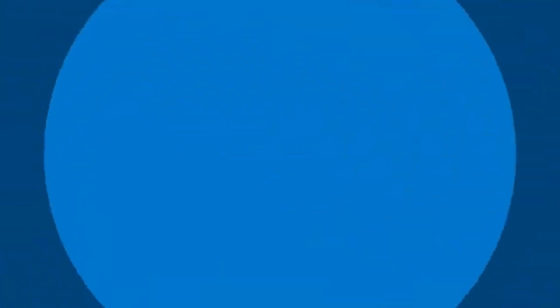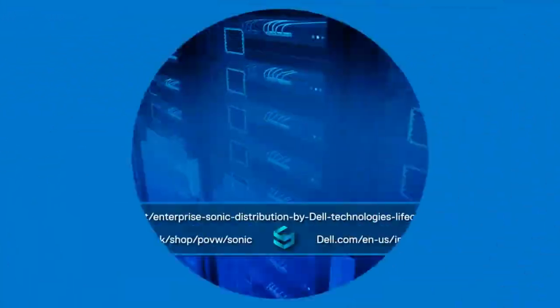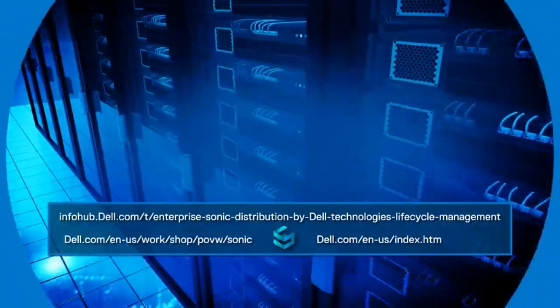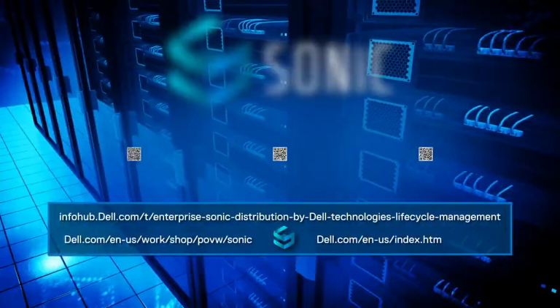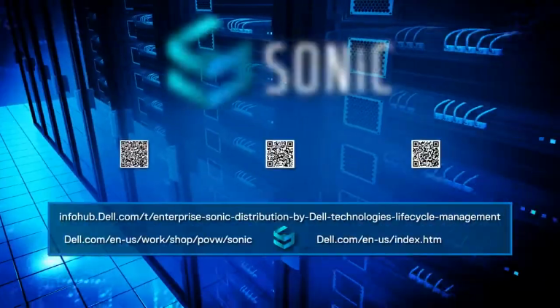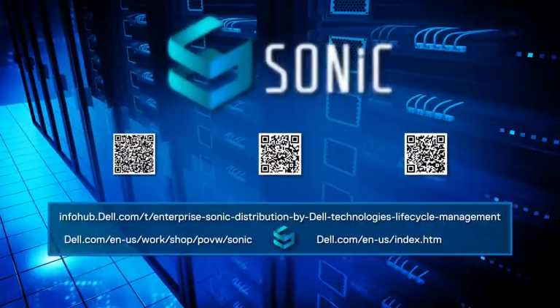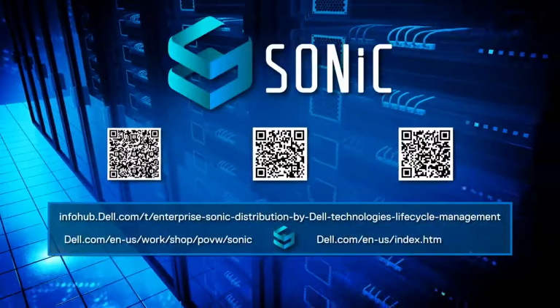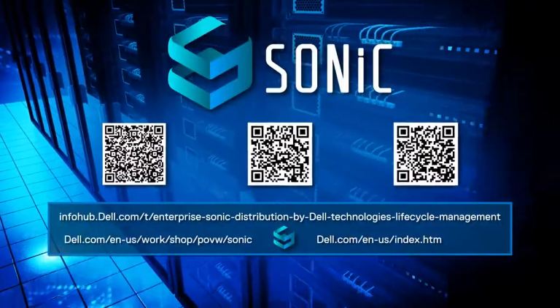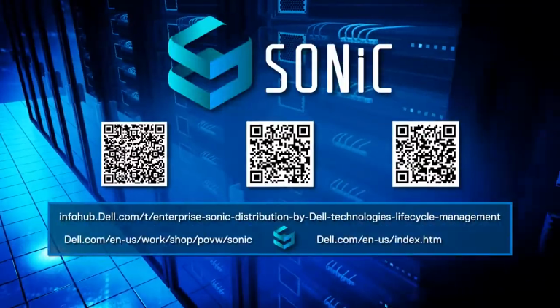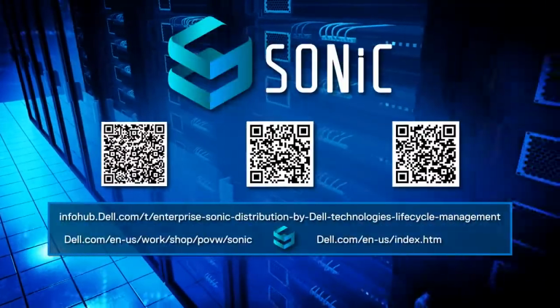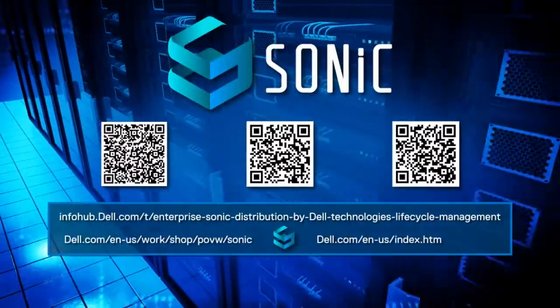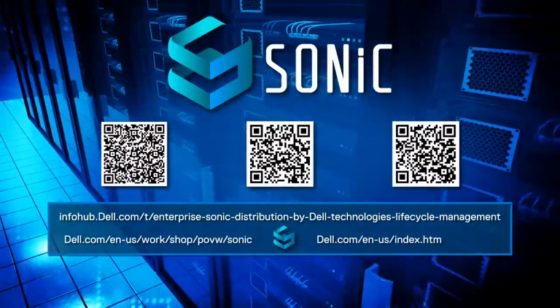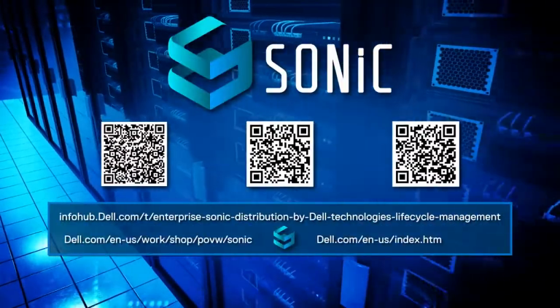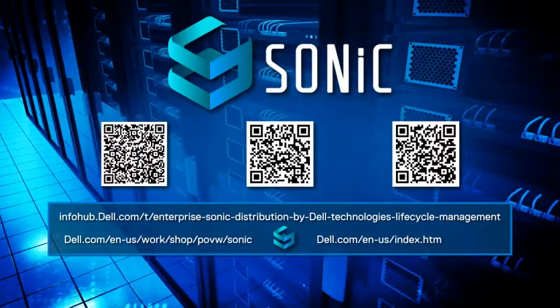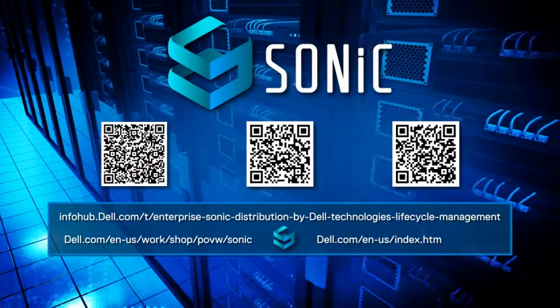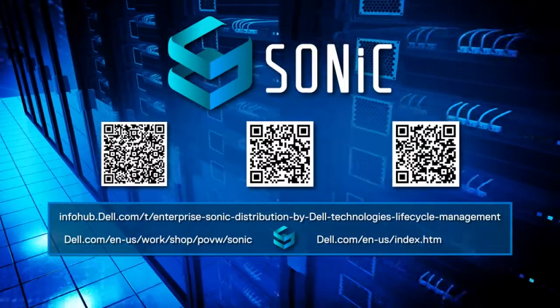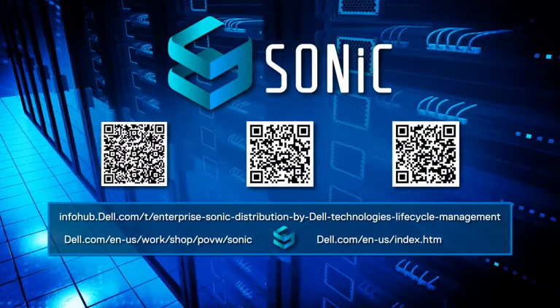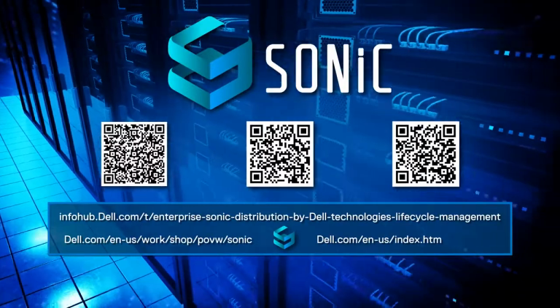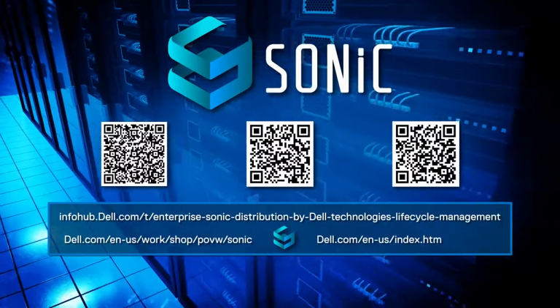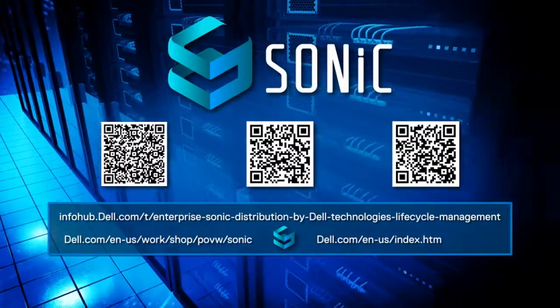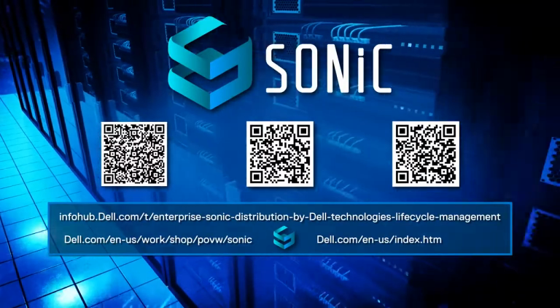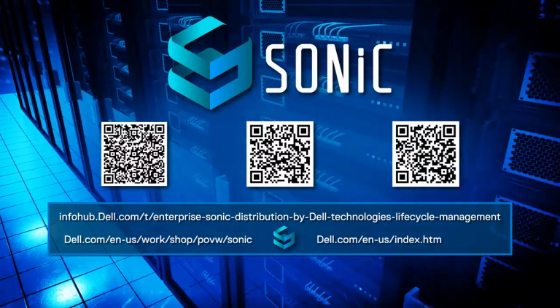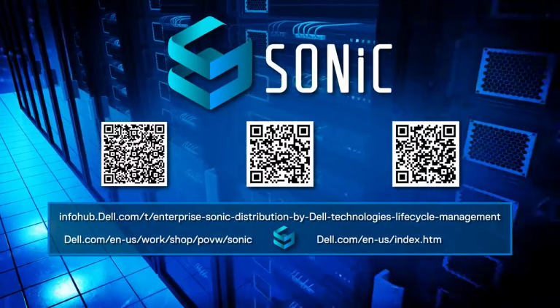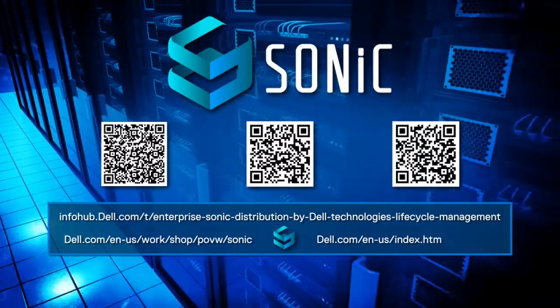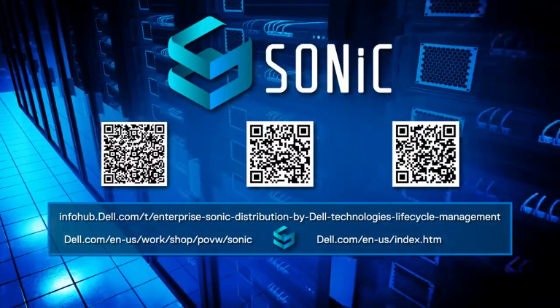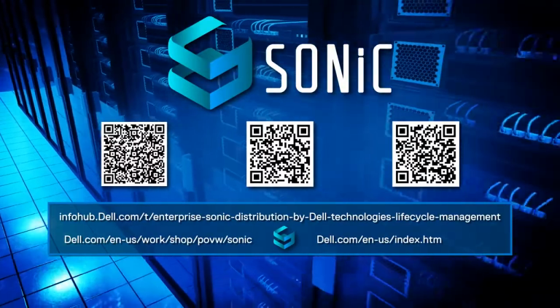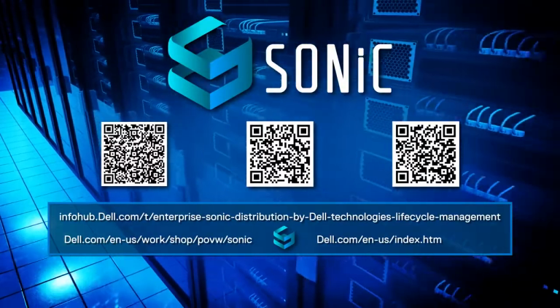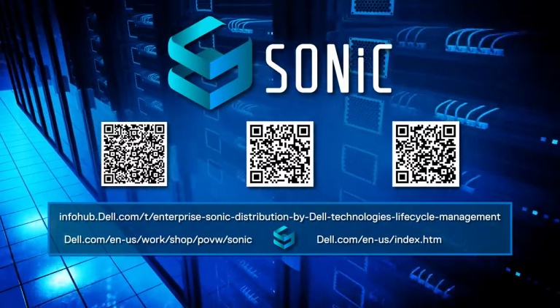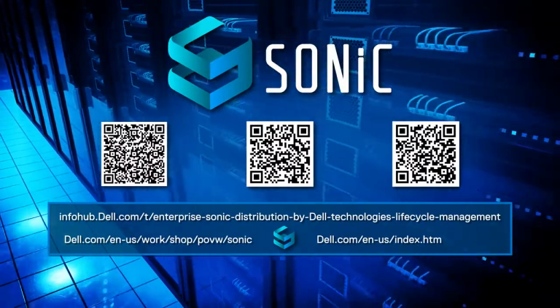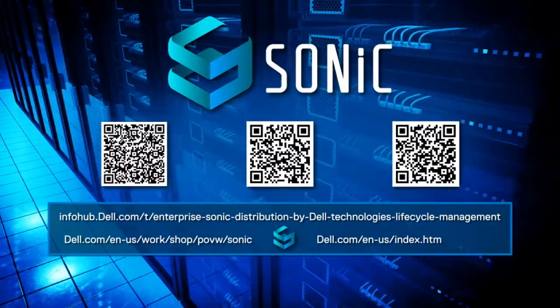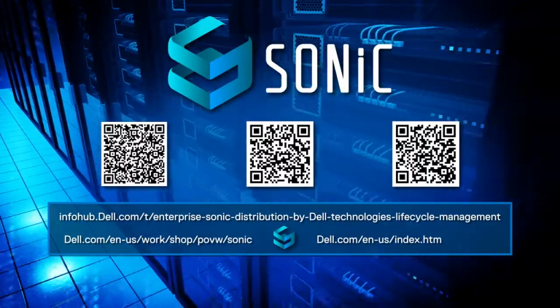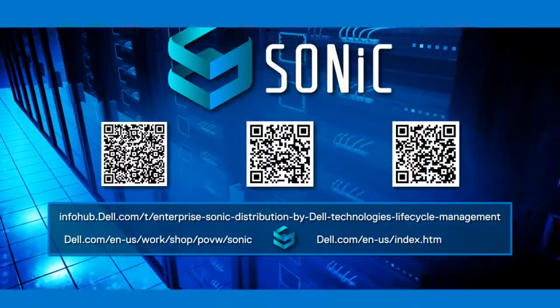For more information on Dell Enterprise Sonic, please visit the websites below. Thank you.